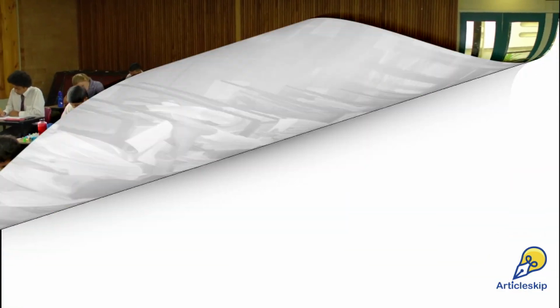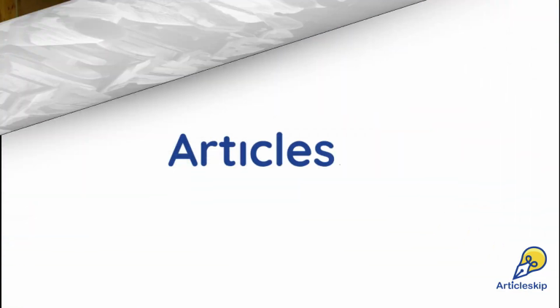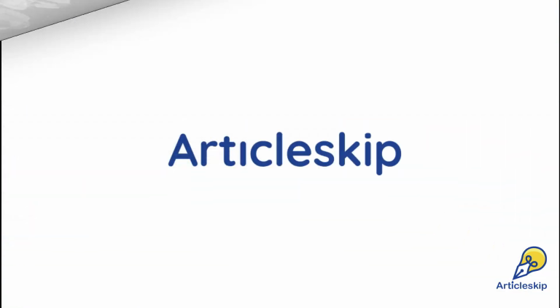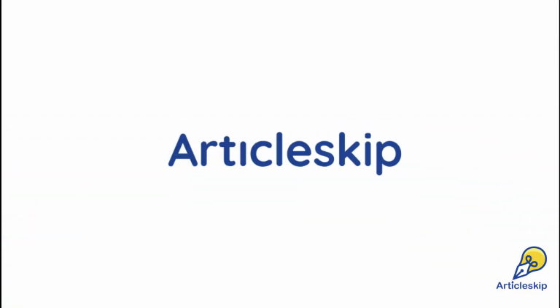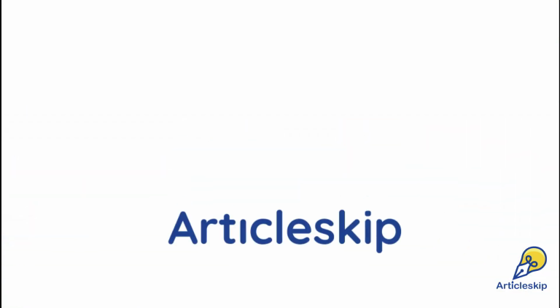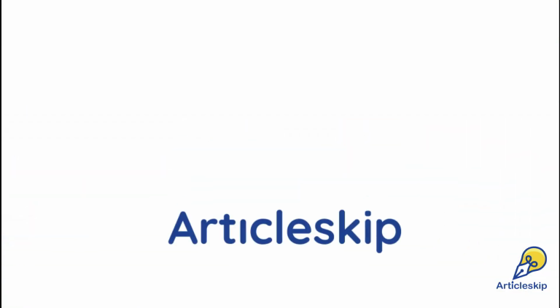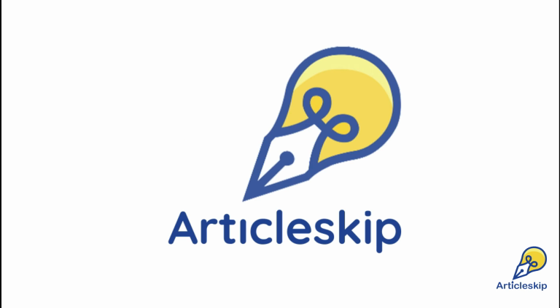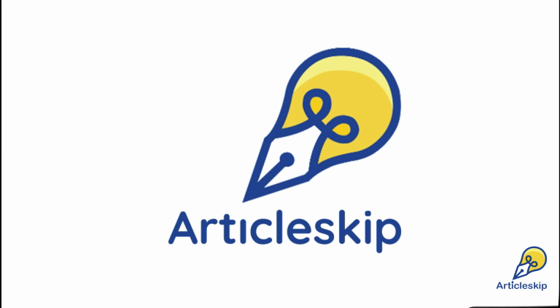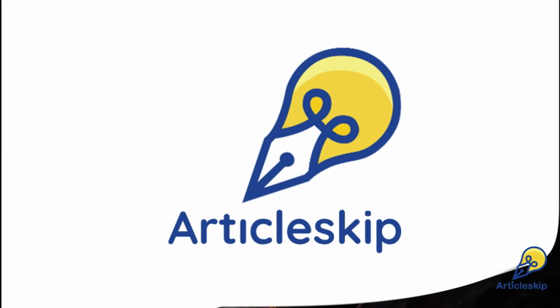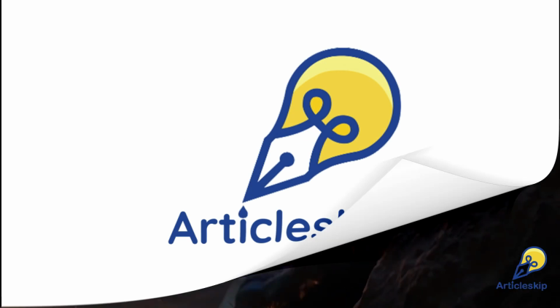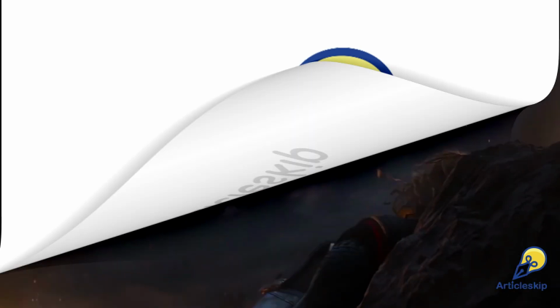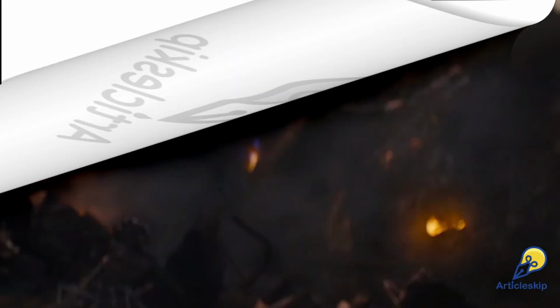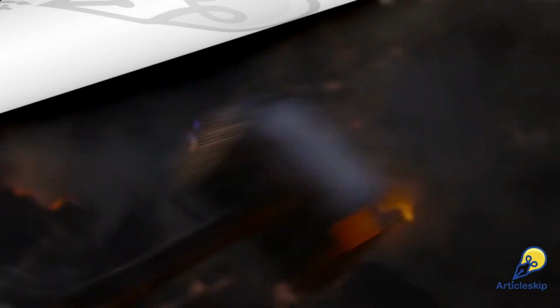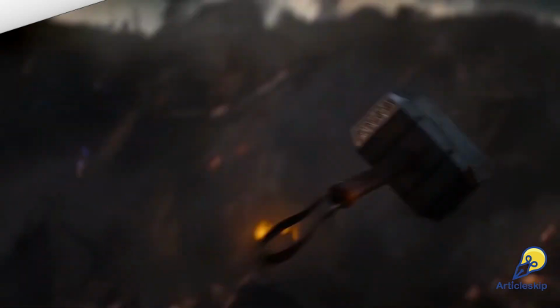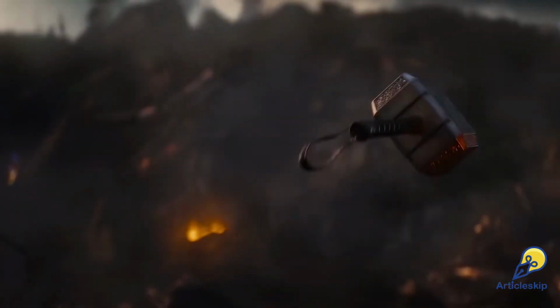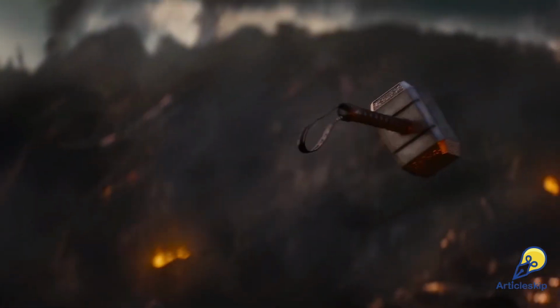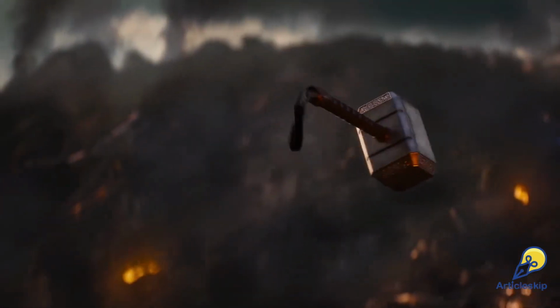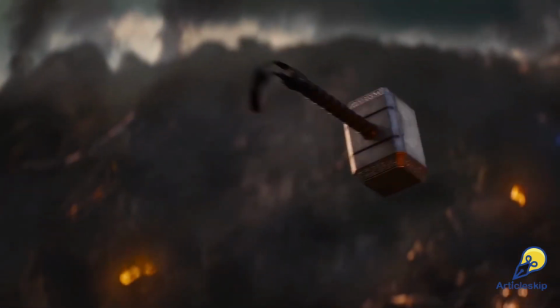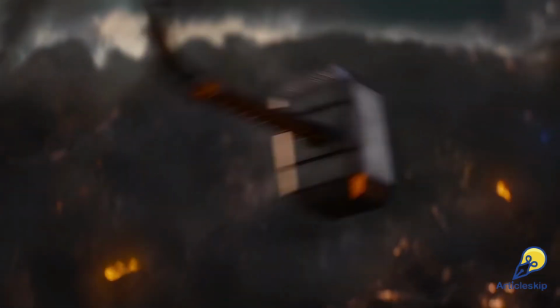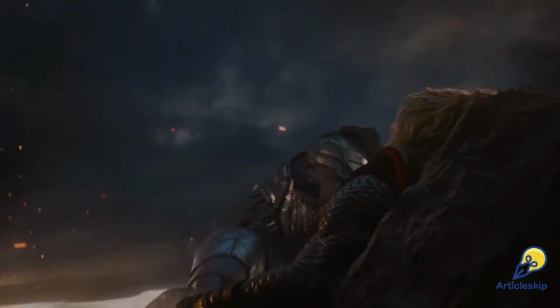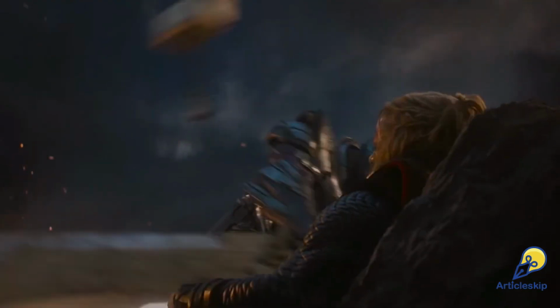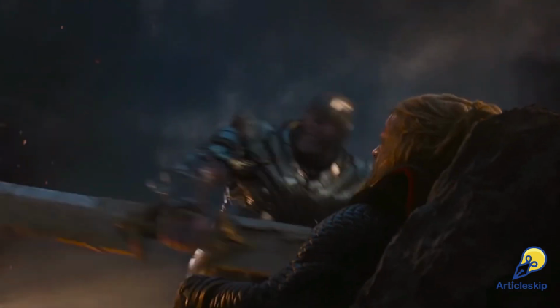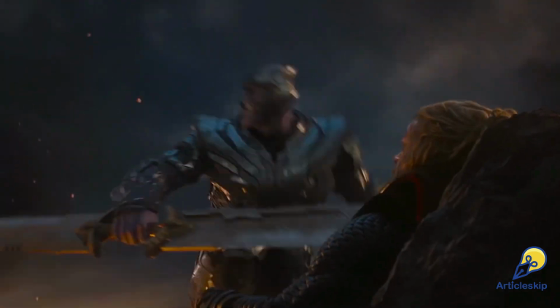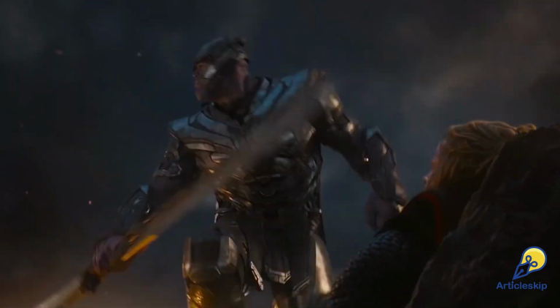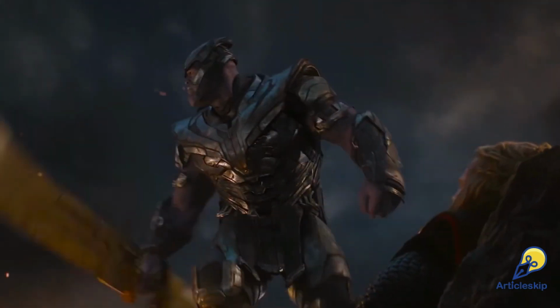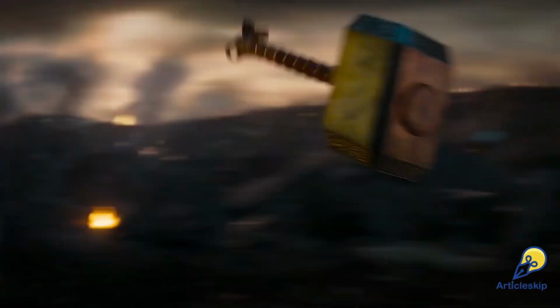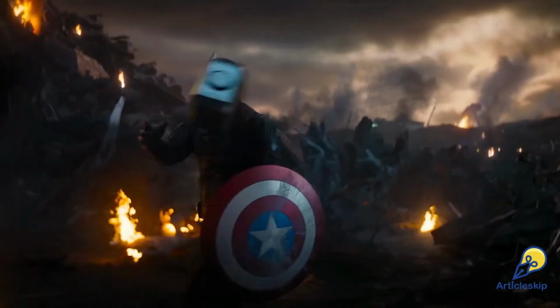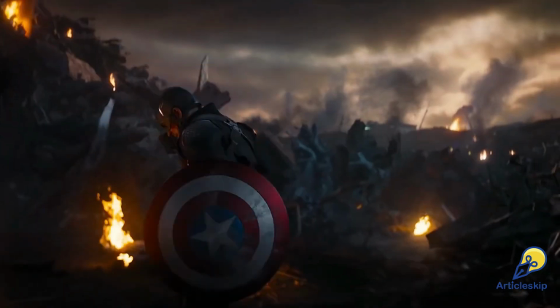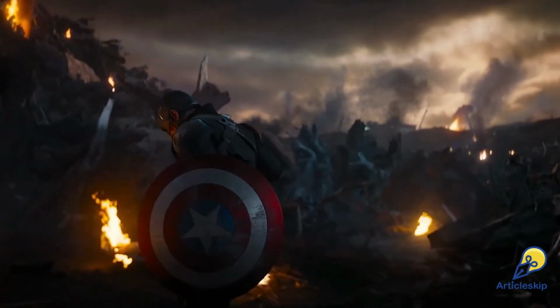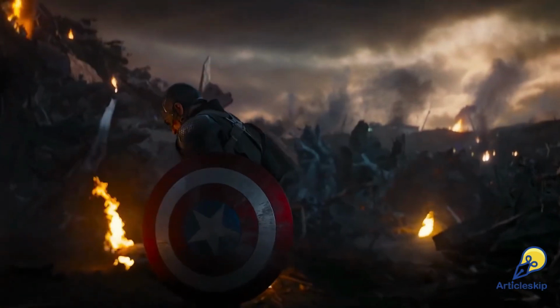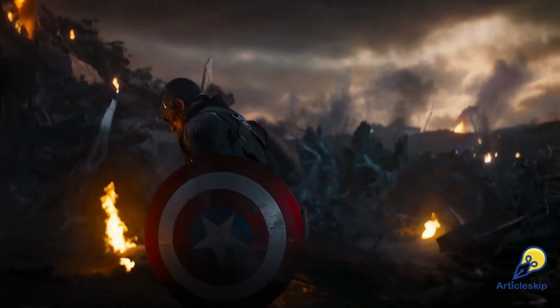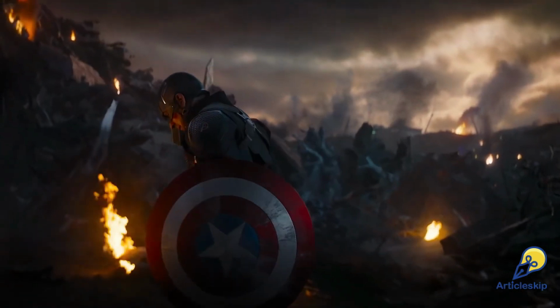Welcome back to Articlescape. Today, we've got an exciting and fun crossover between Hollywood and Engineering.